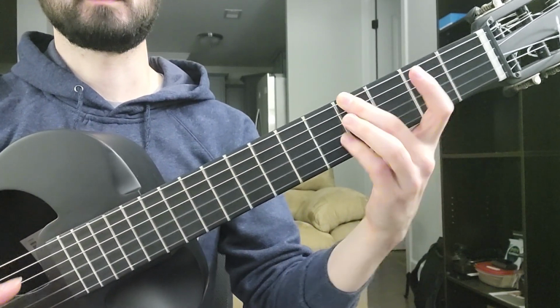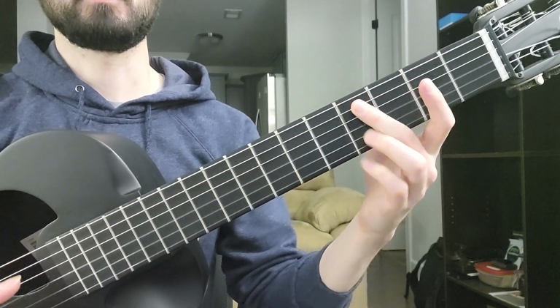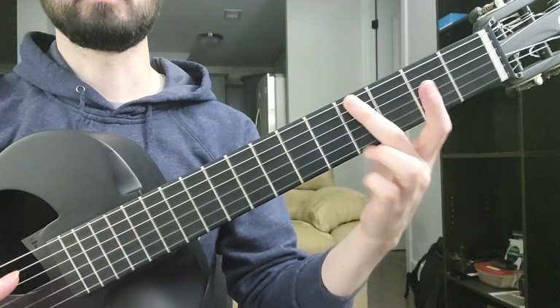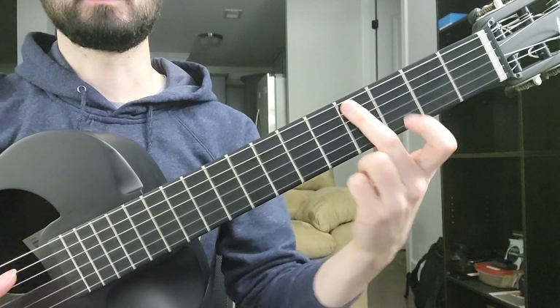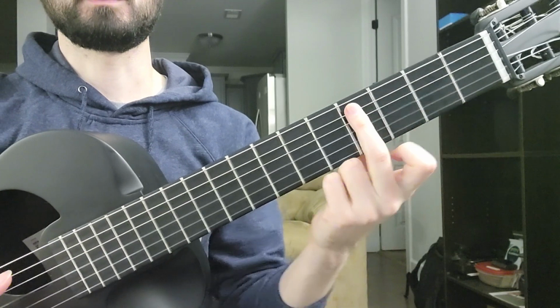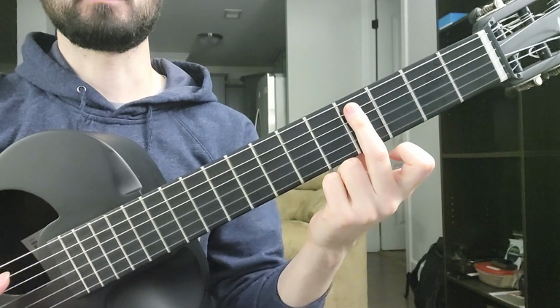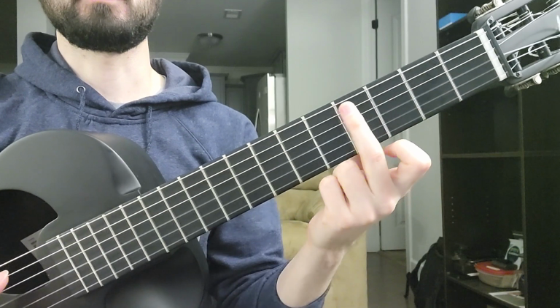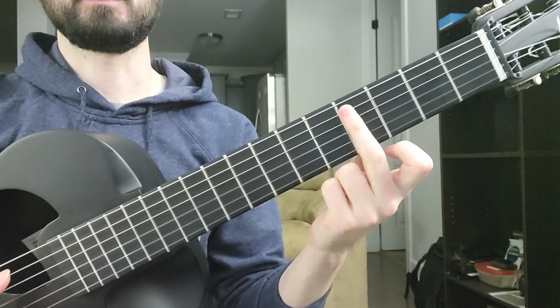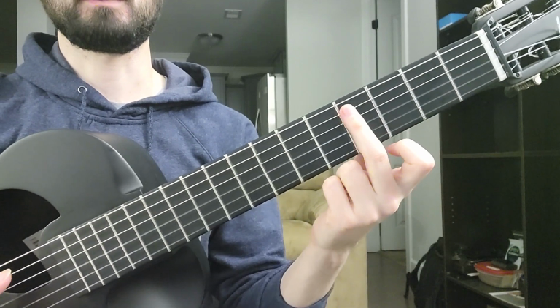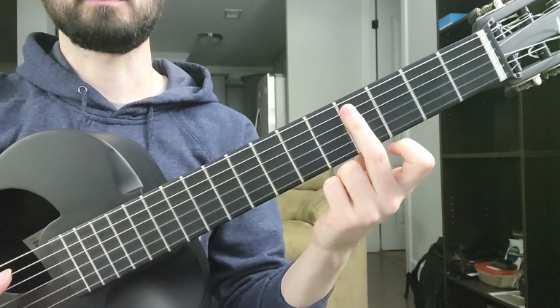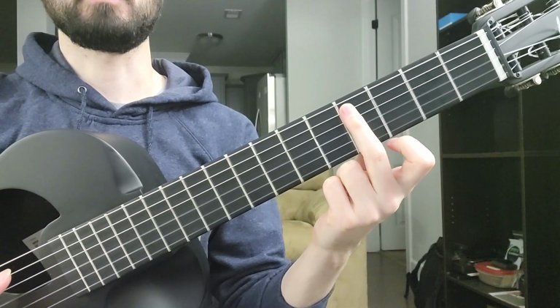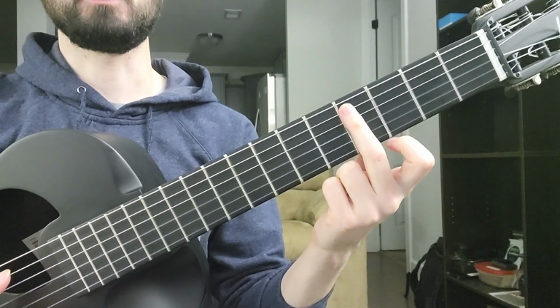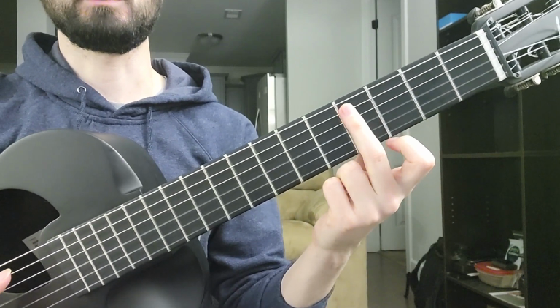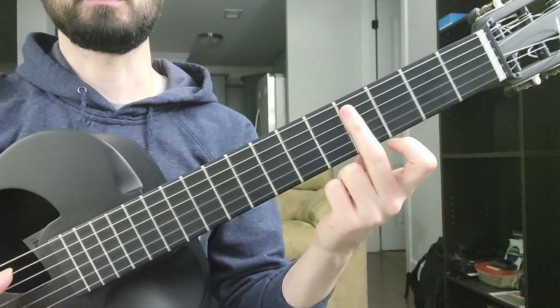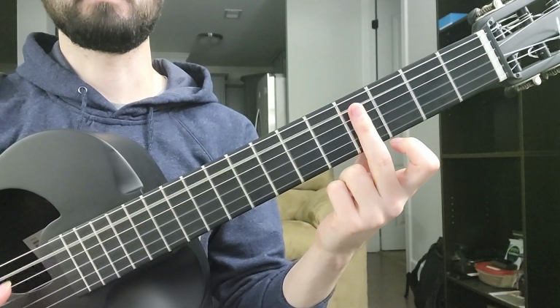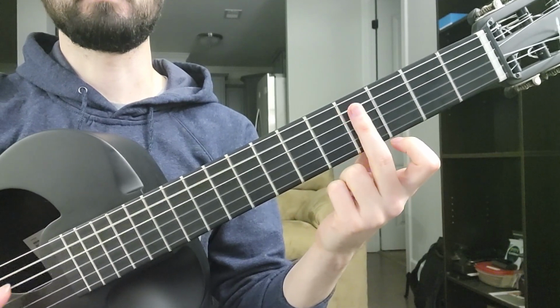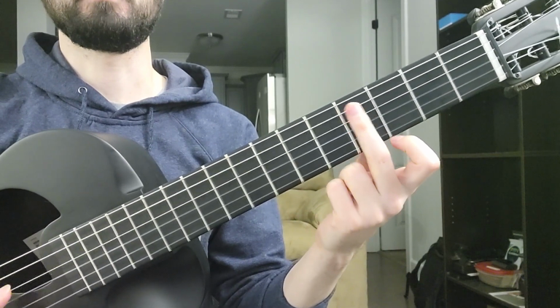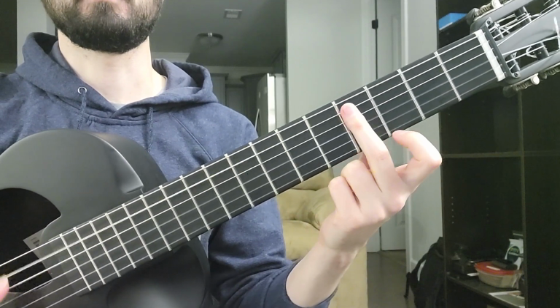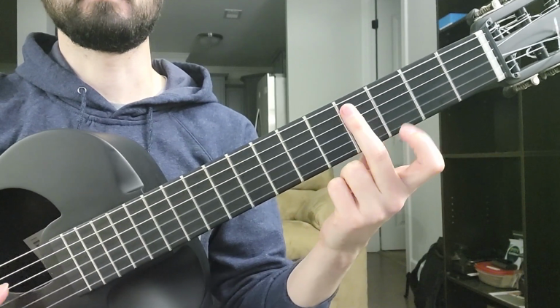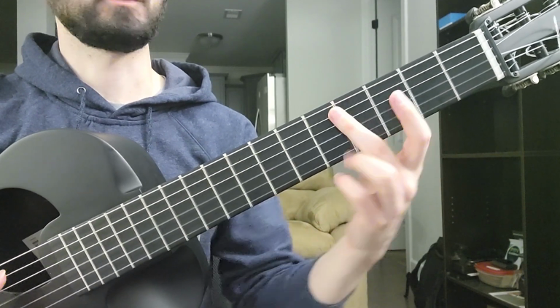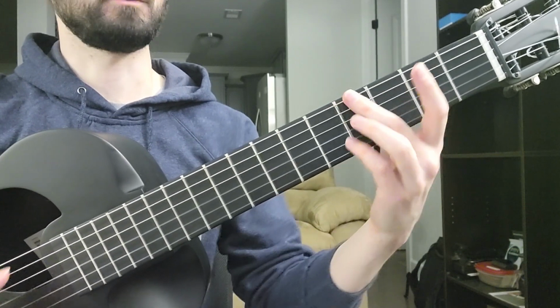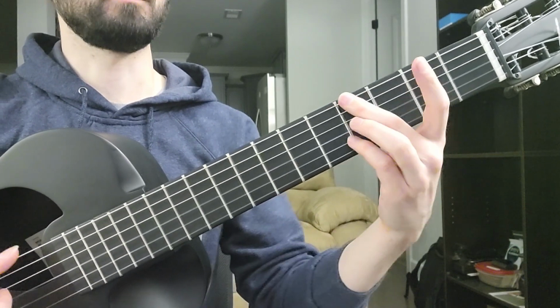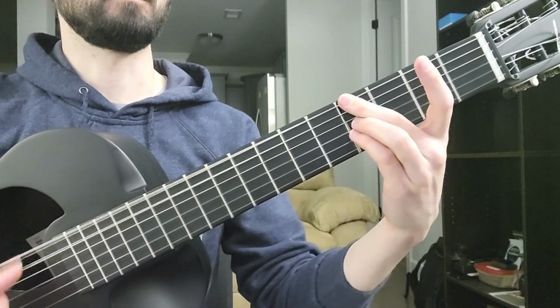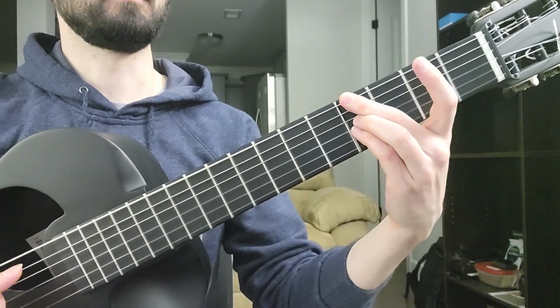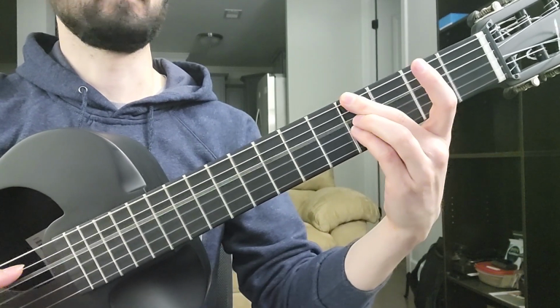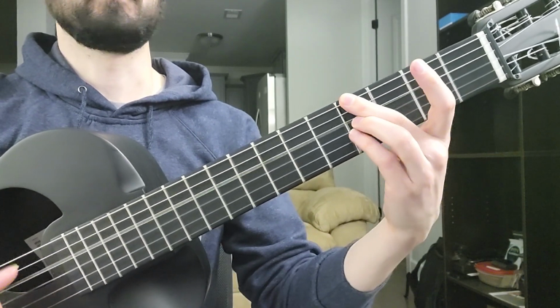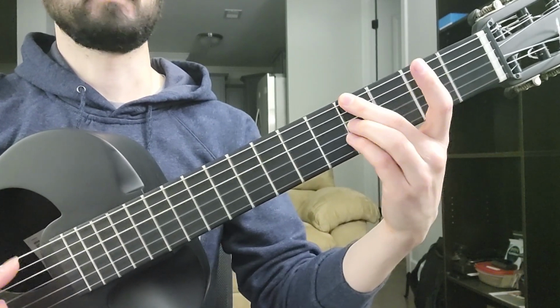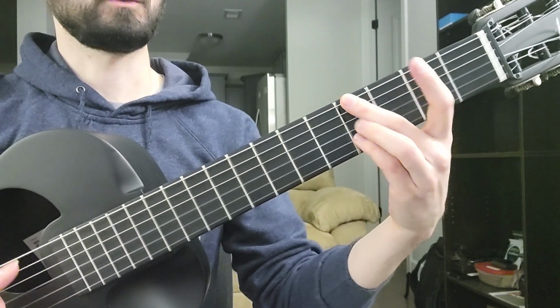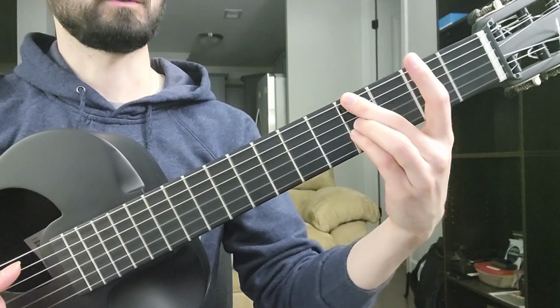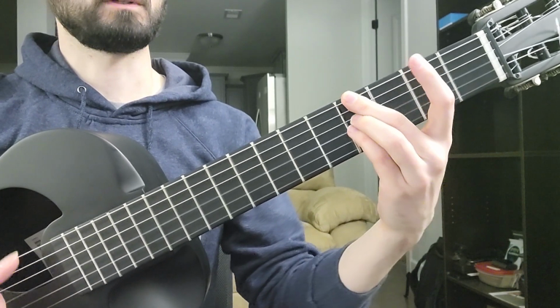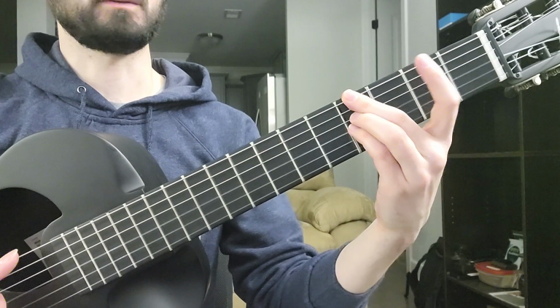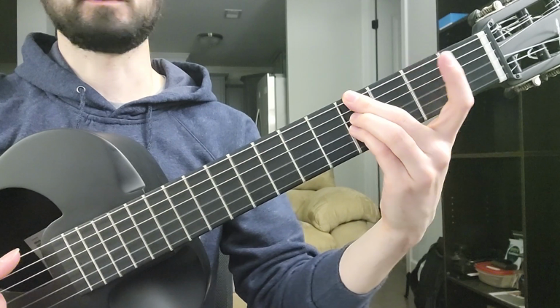Notice this fifth here is muted, so it's like this.